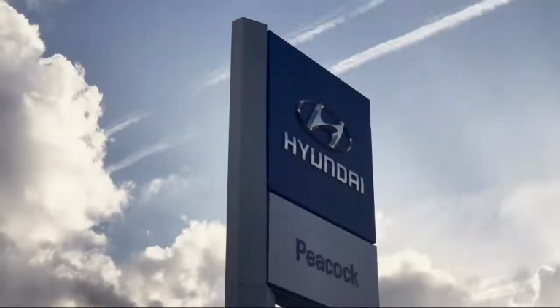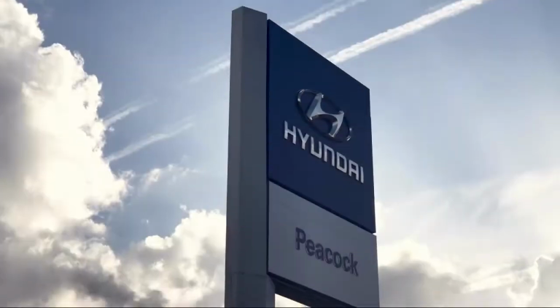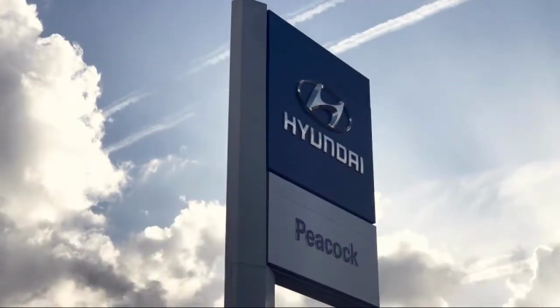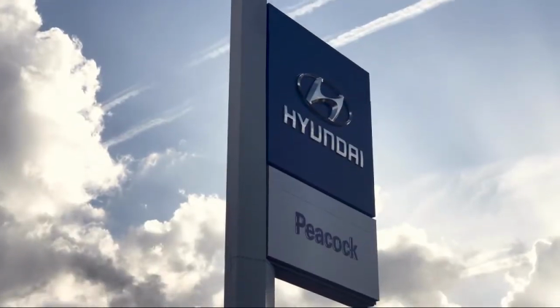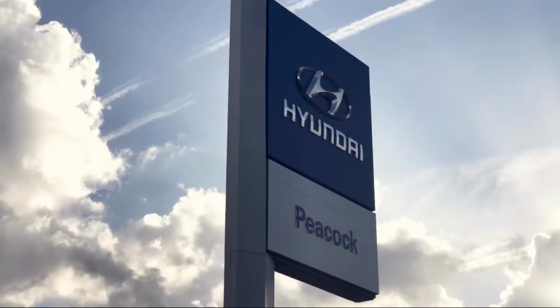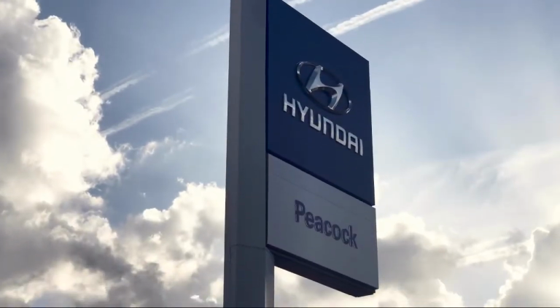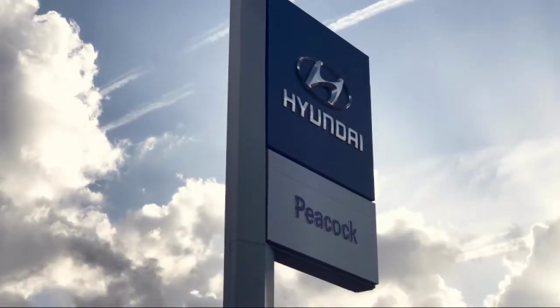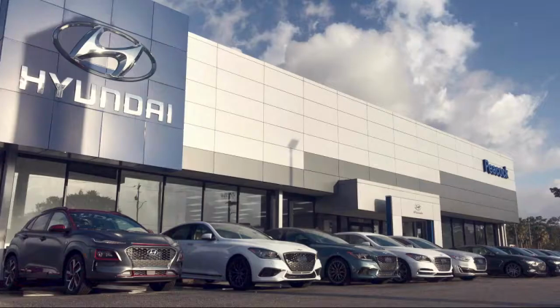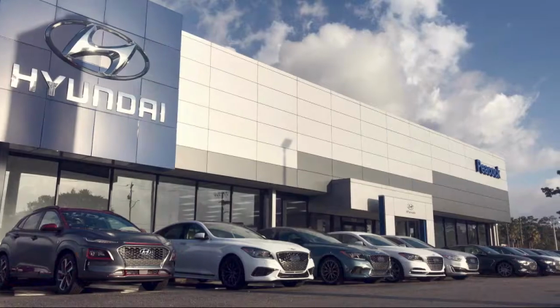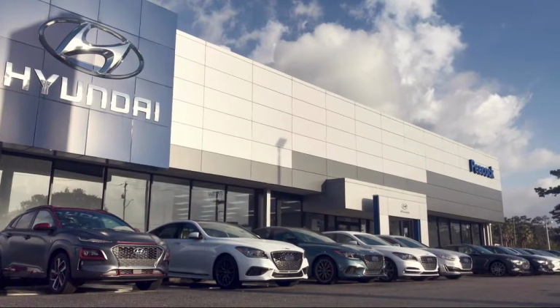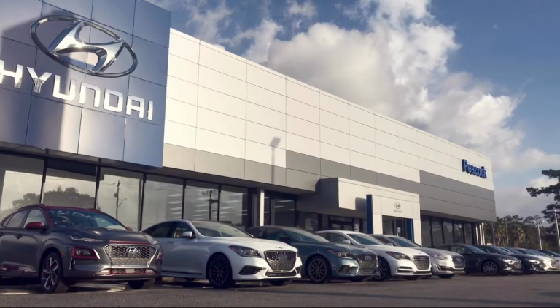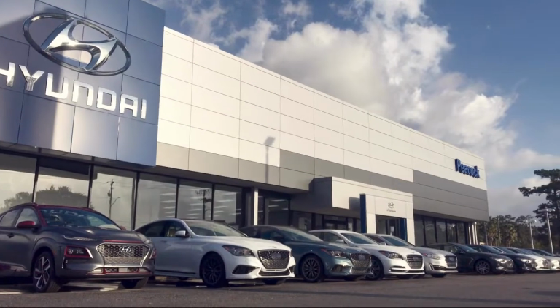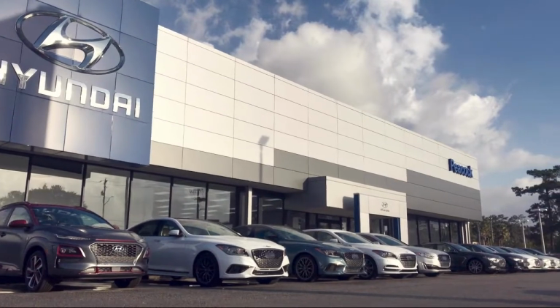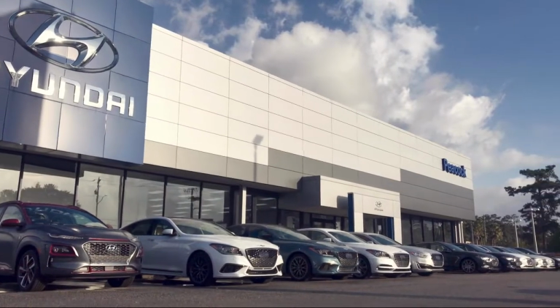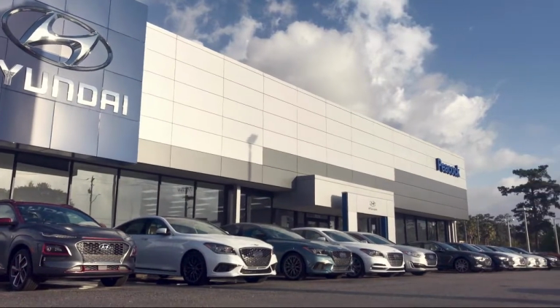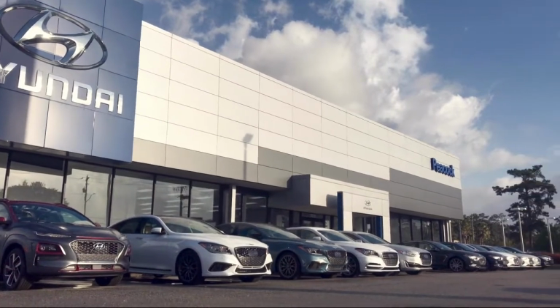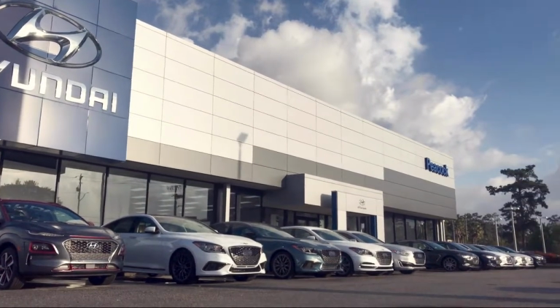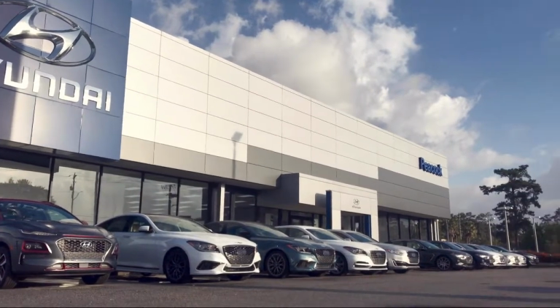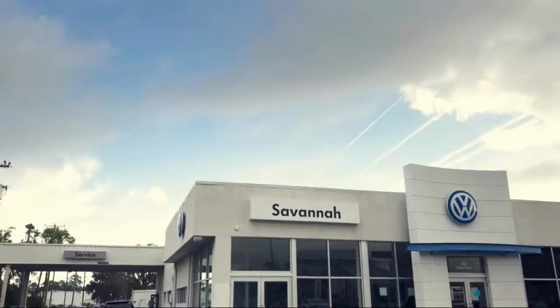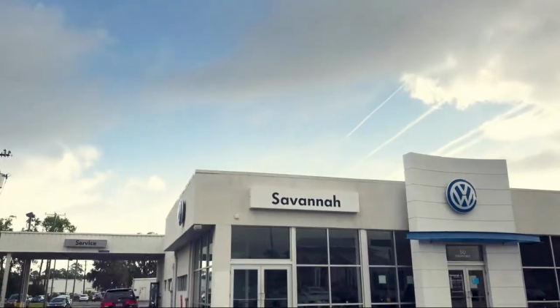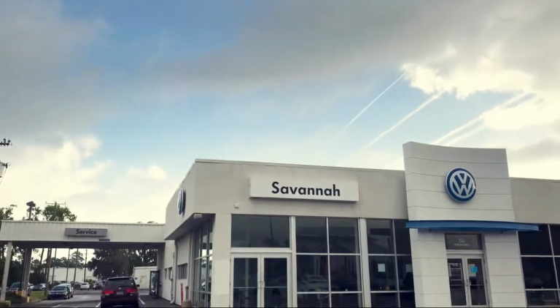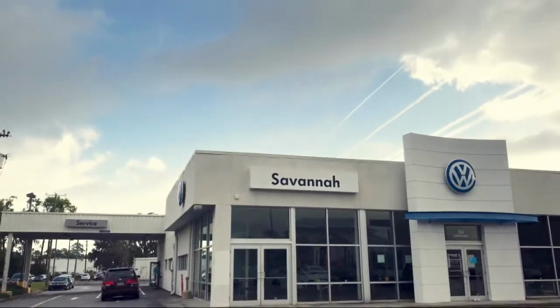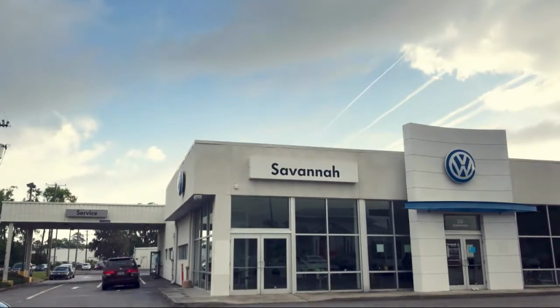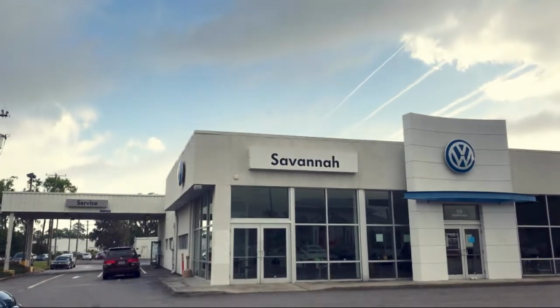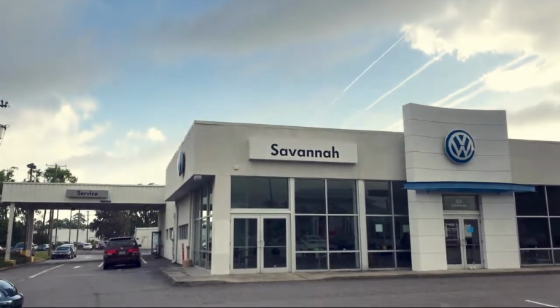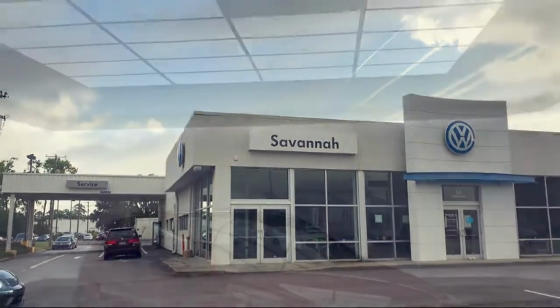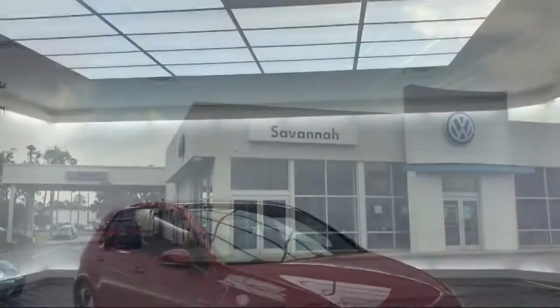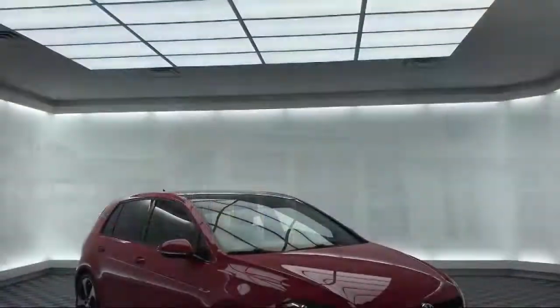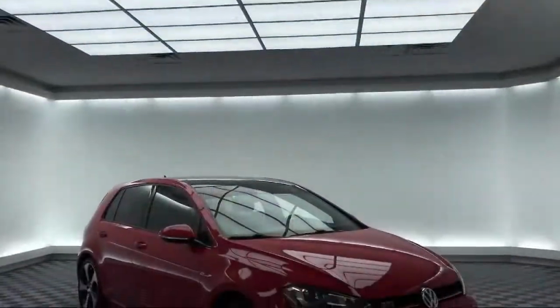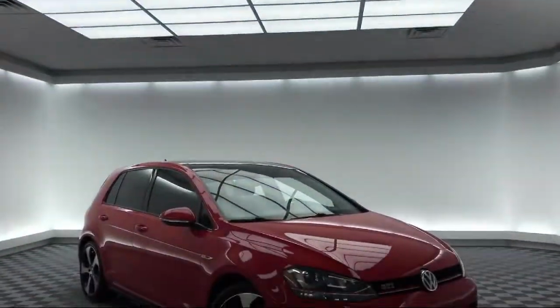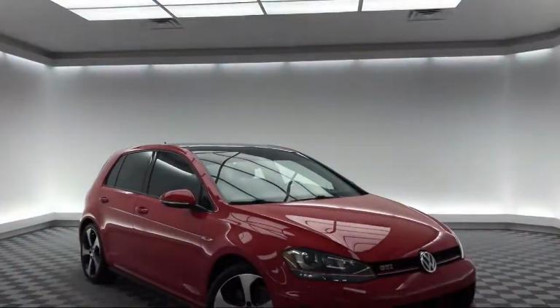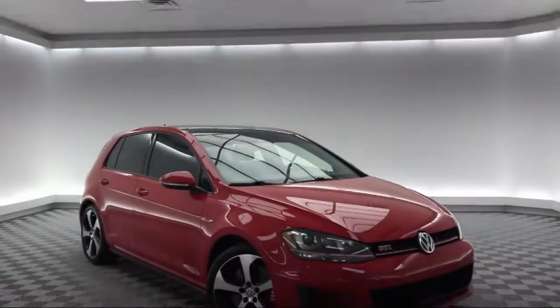Welcome to Savannah Volkswagen, and here's a look at another one of our great vehicles from our extensive inventory.